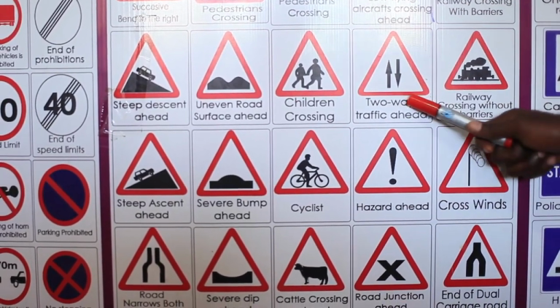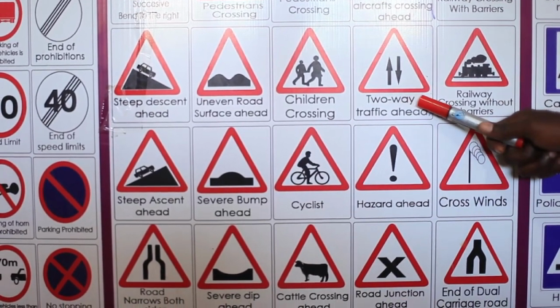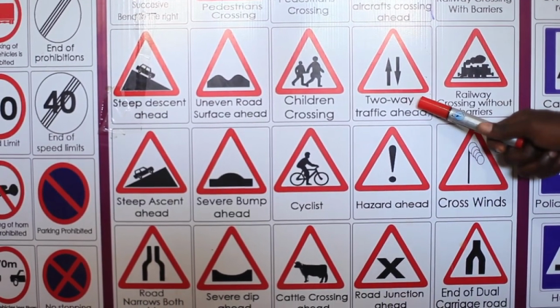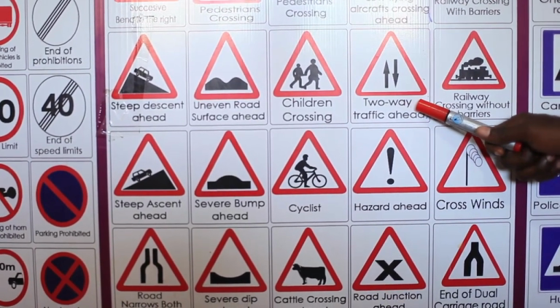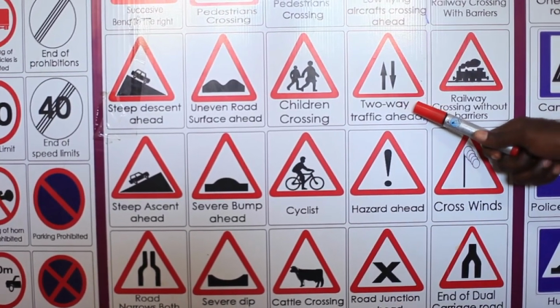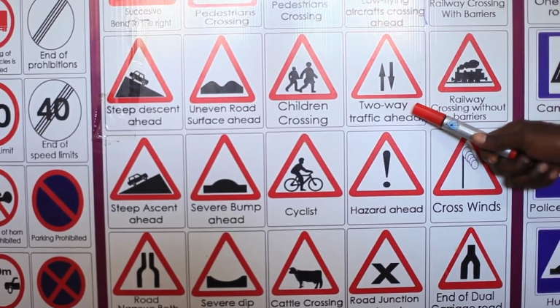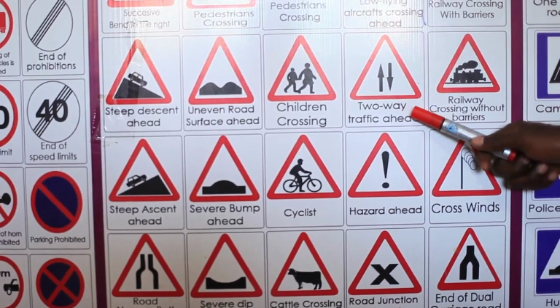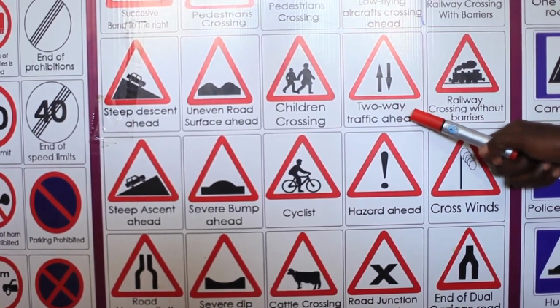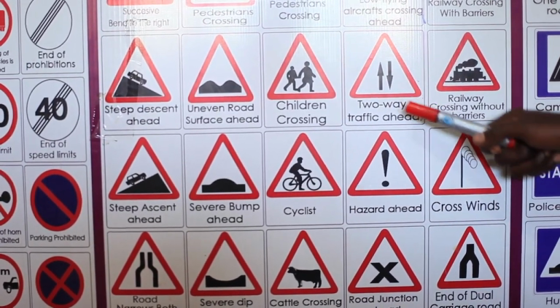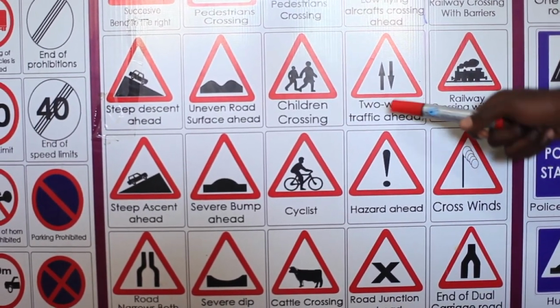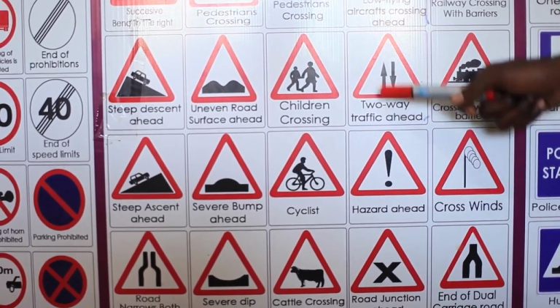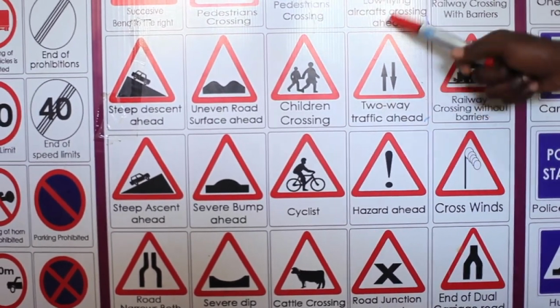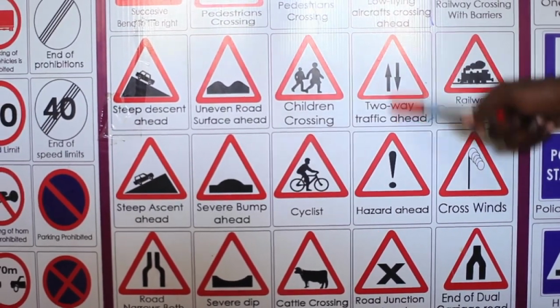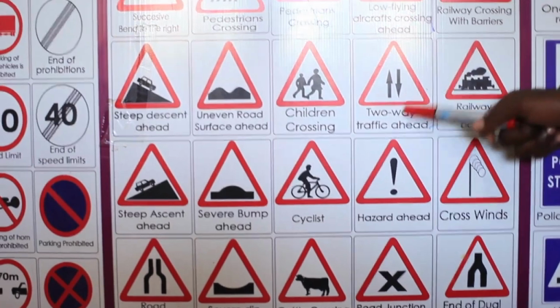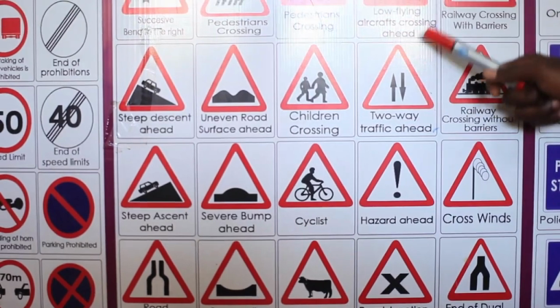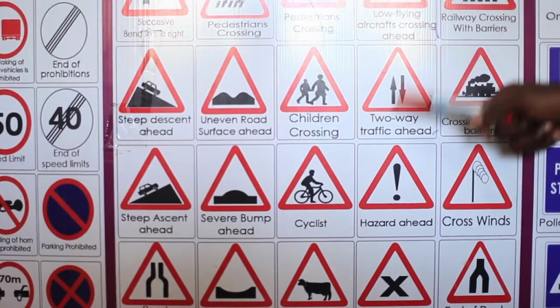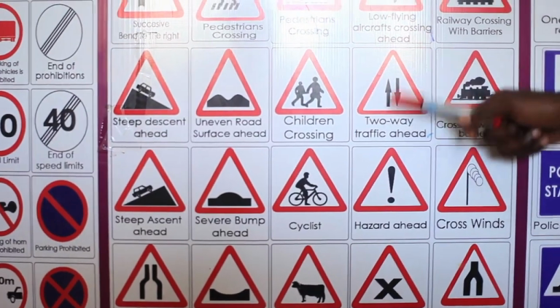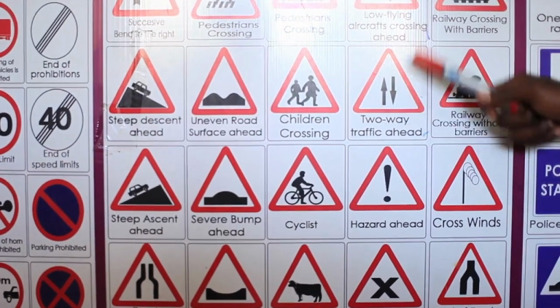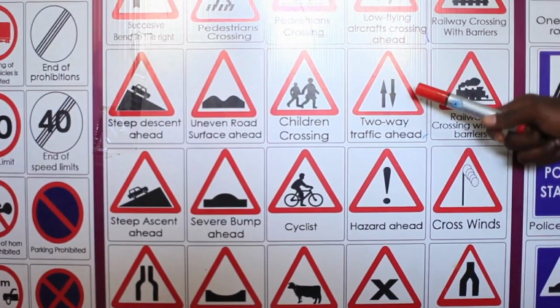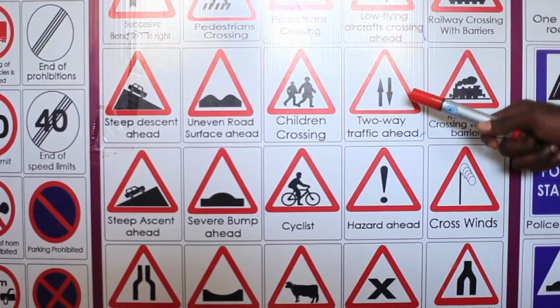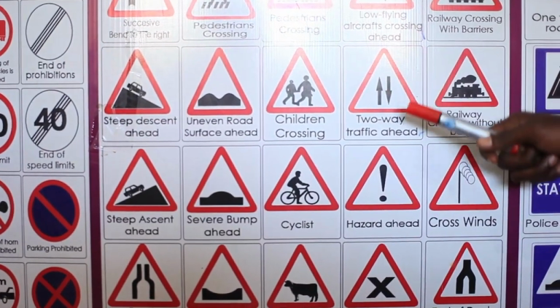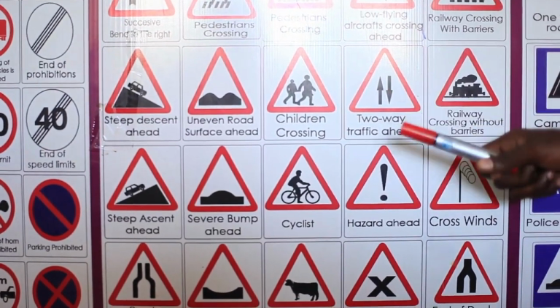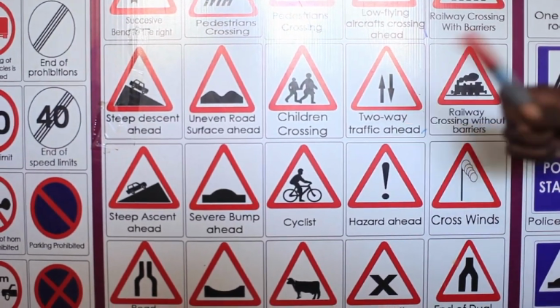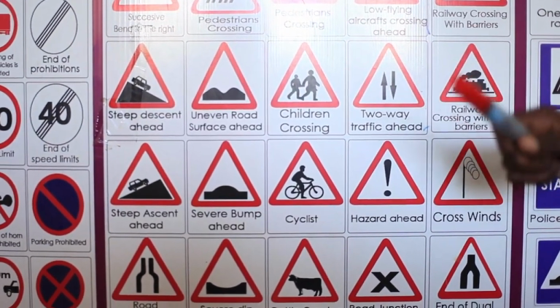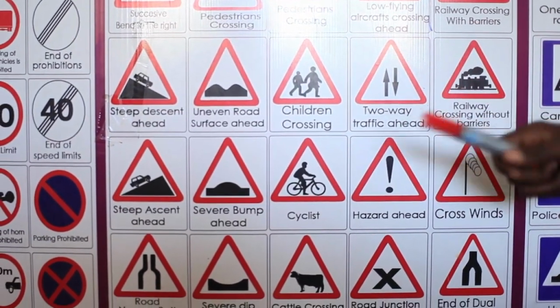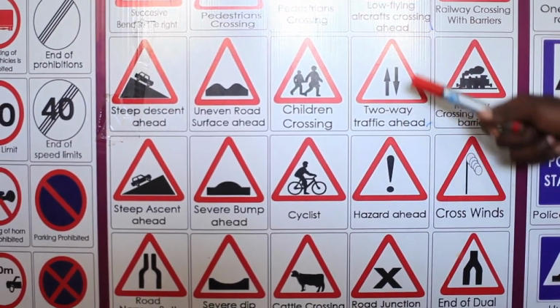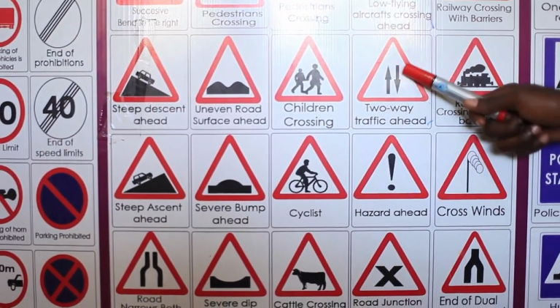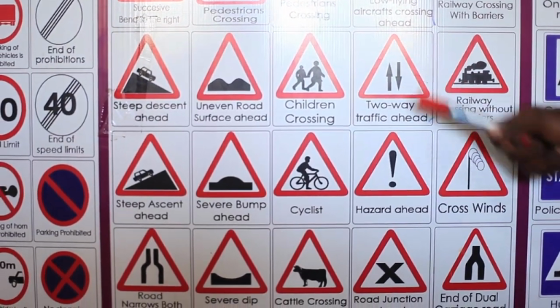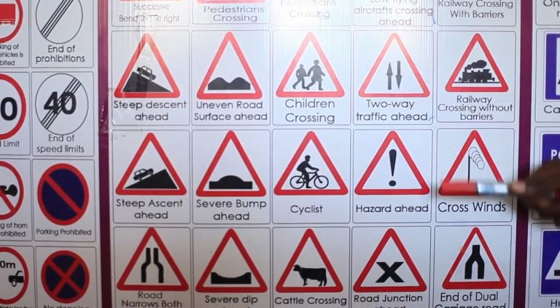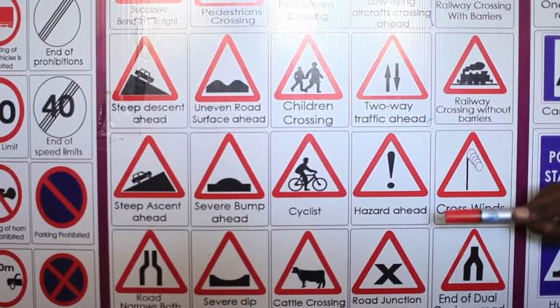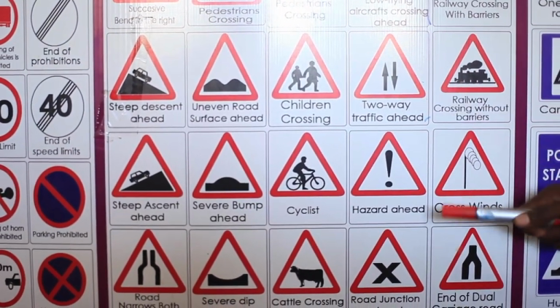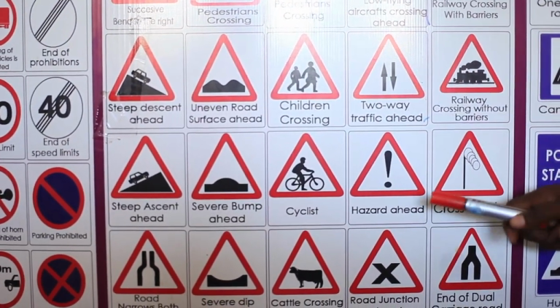Two-way traffic ahead. Vehicles are driving in opposite directions. Please watch them so they do not knock you.